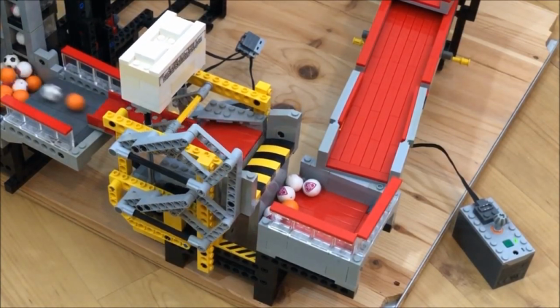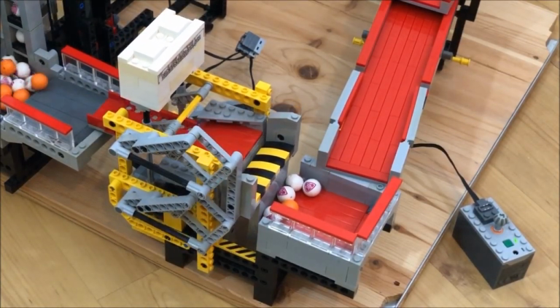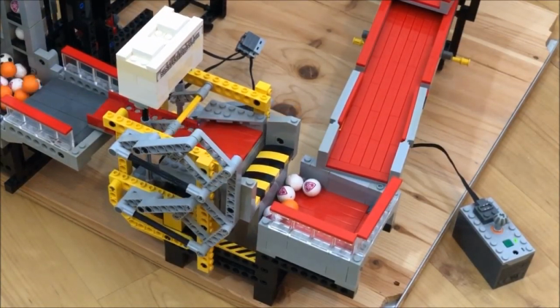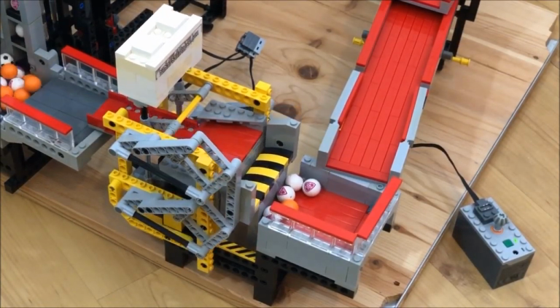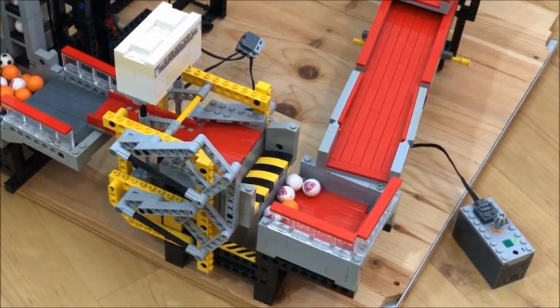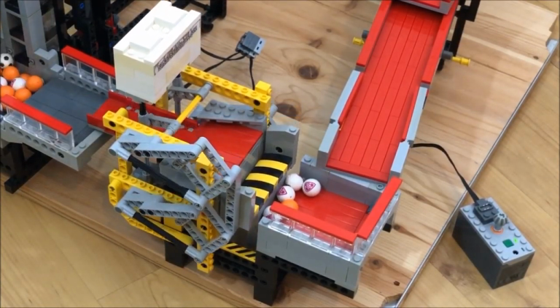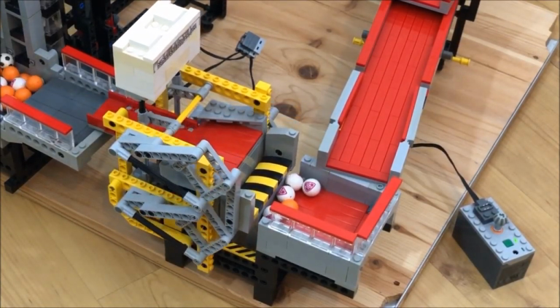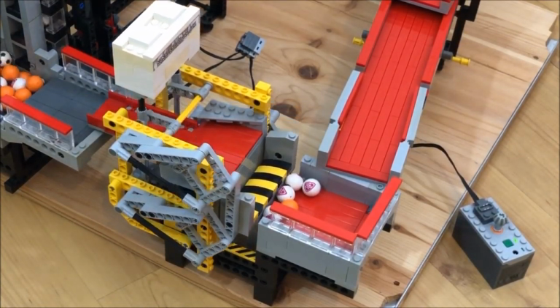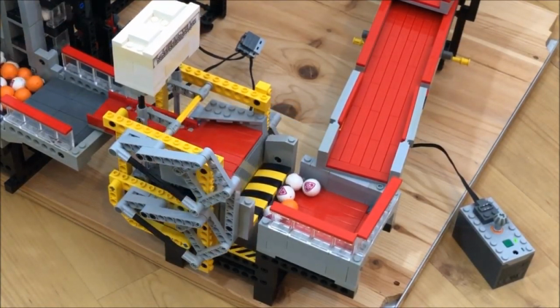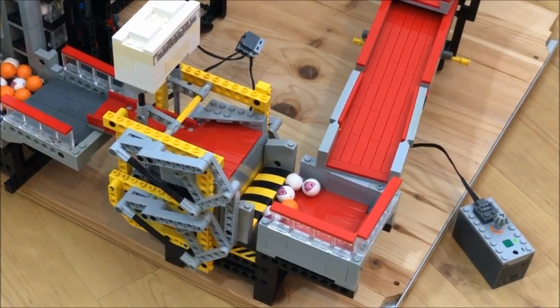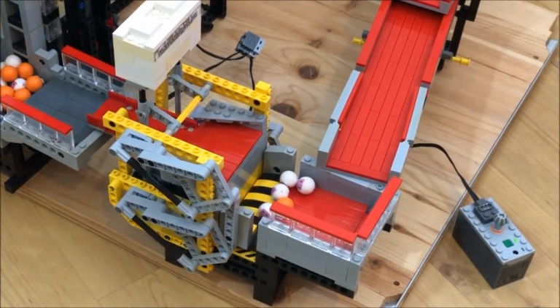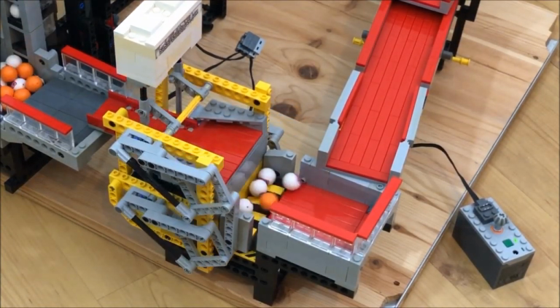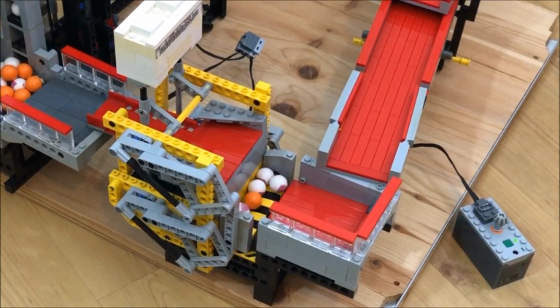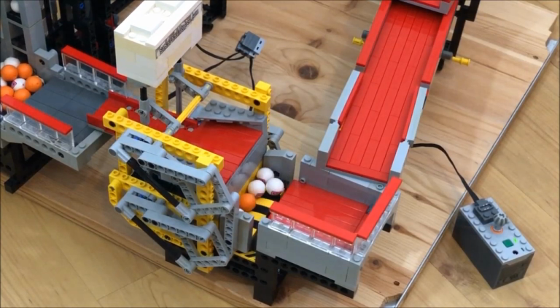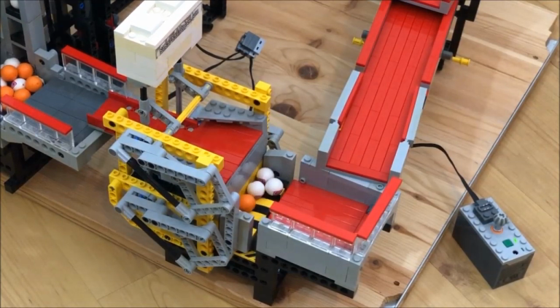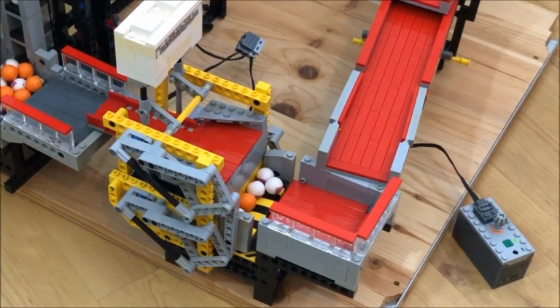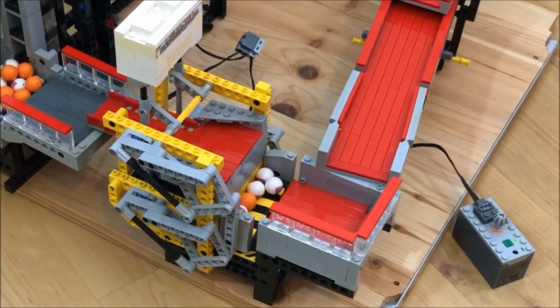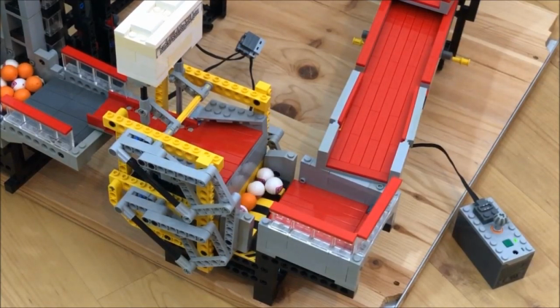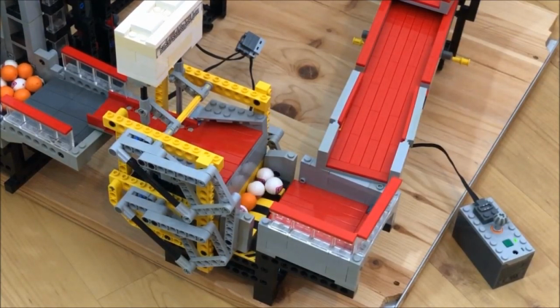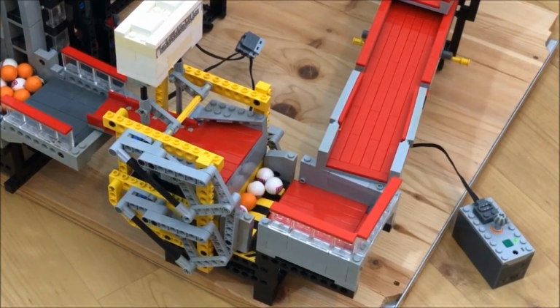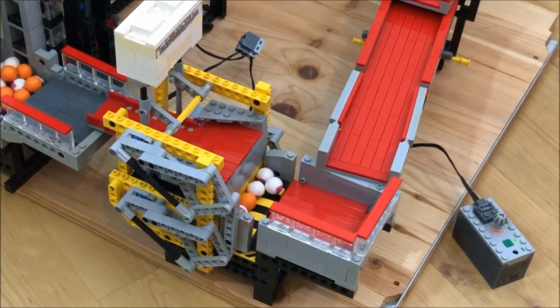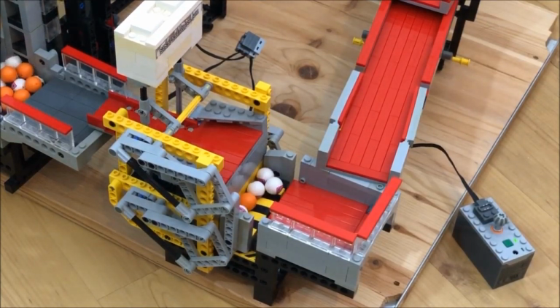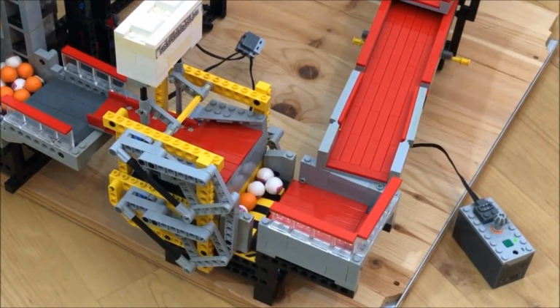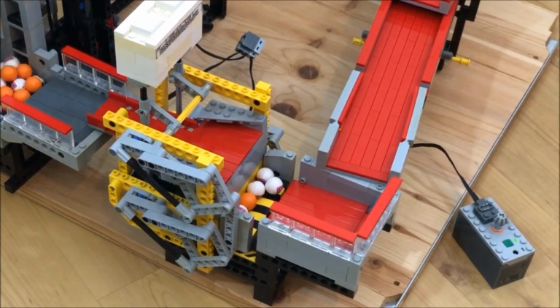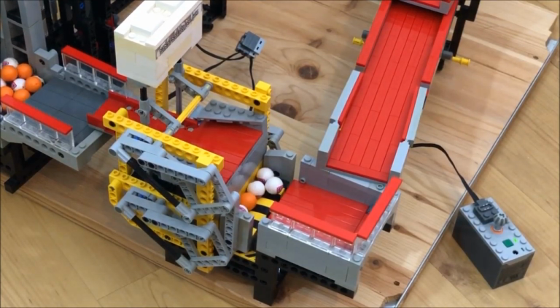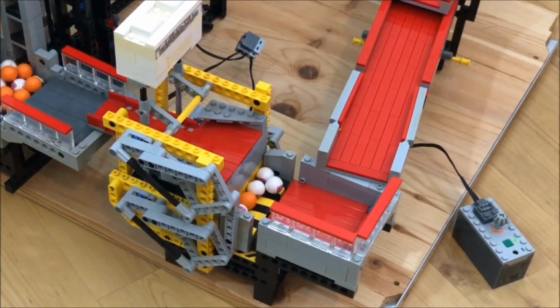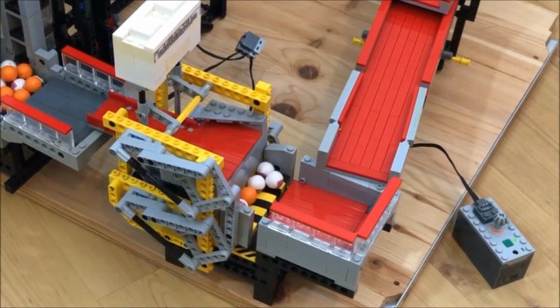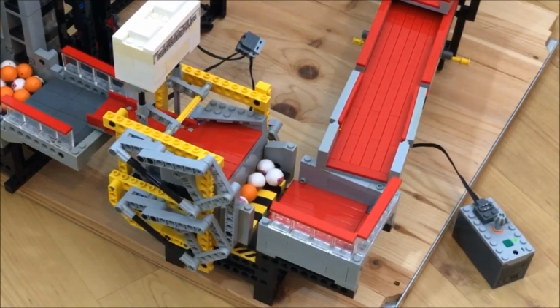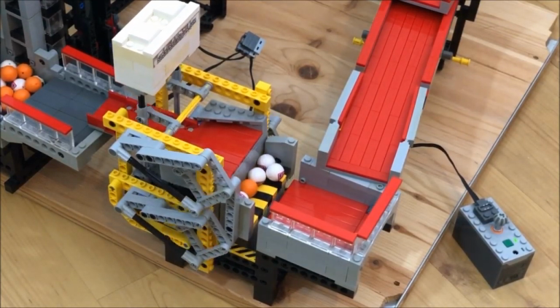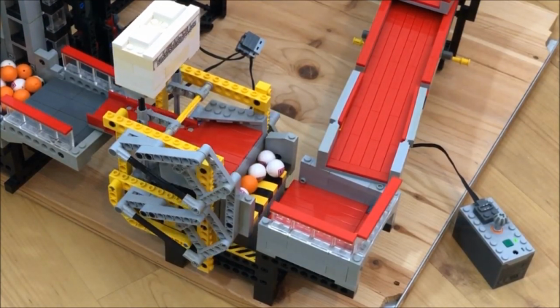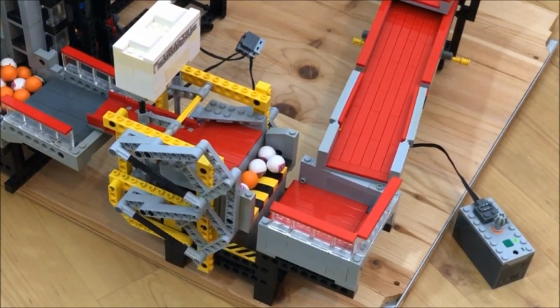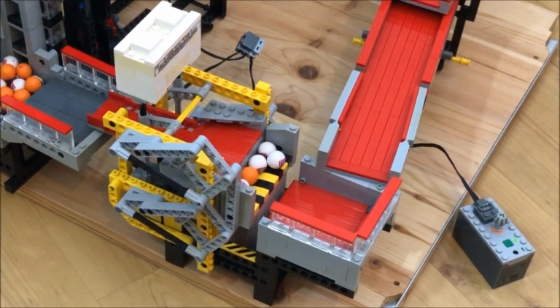Ironically, this is probably the next module I will dismantle.